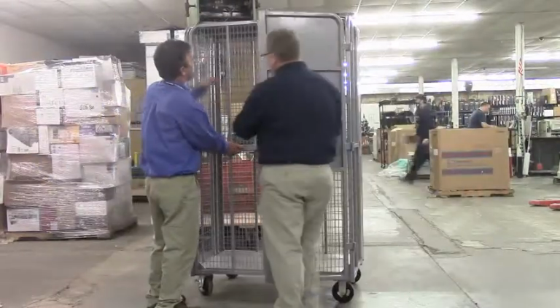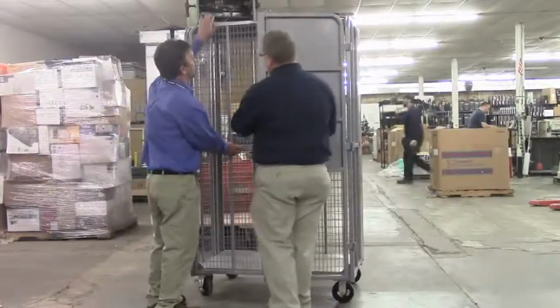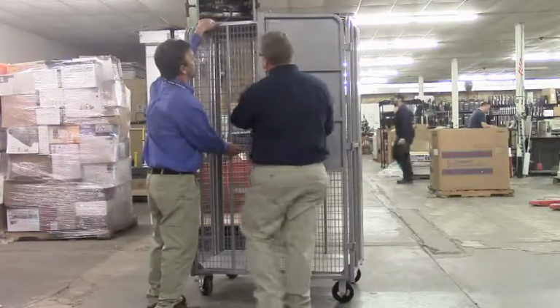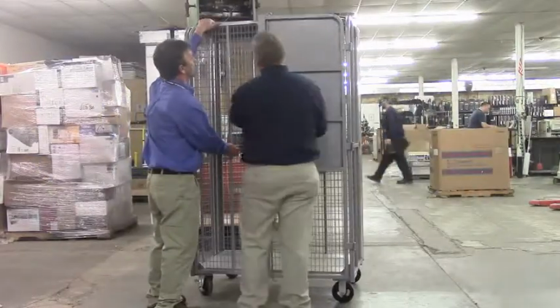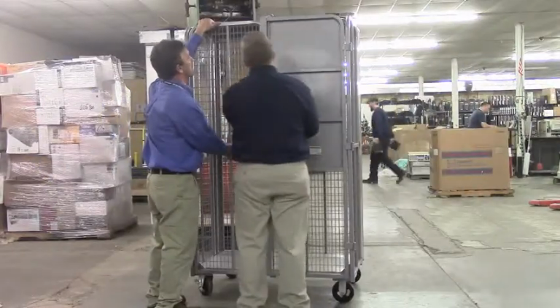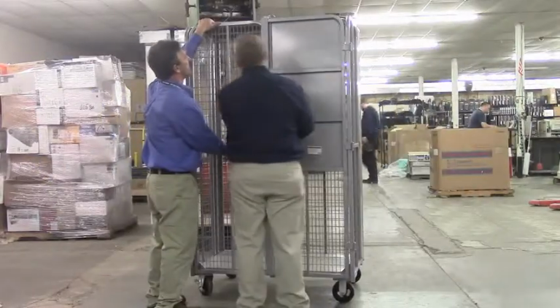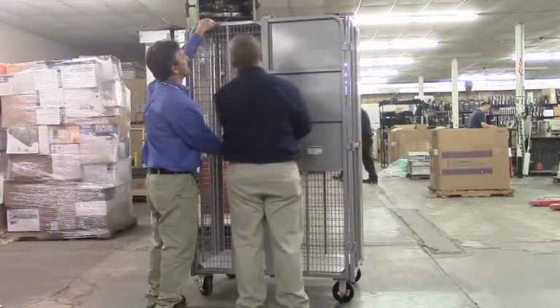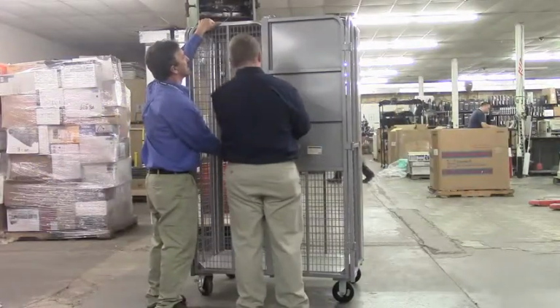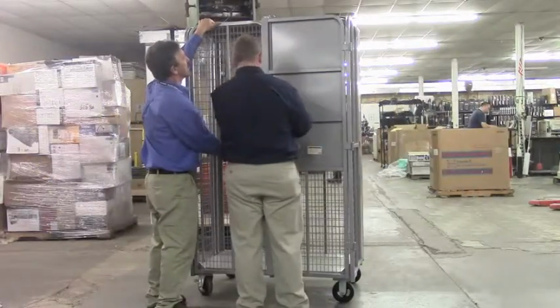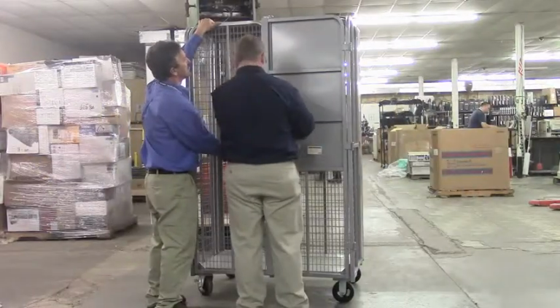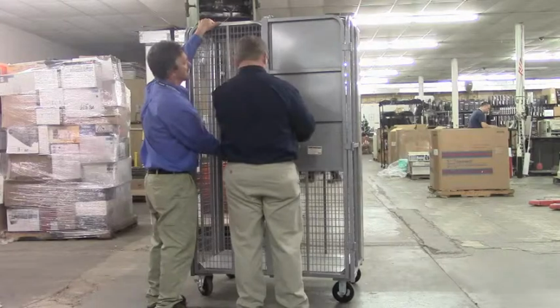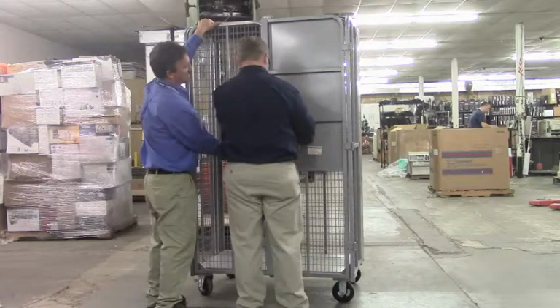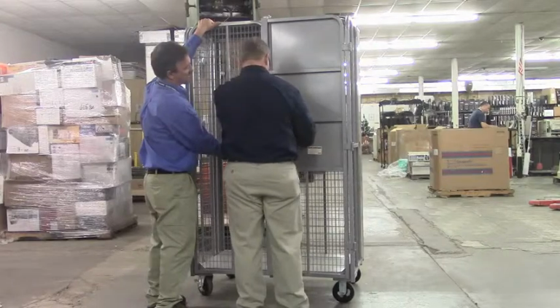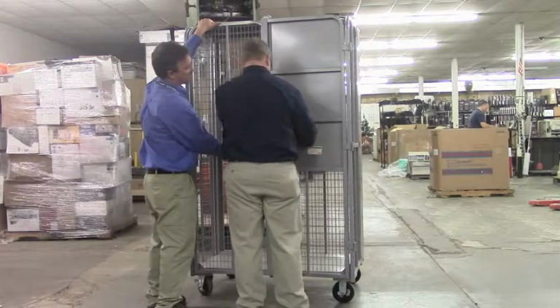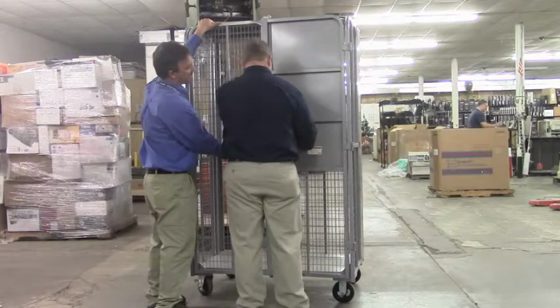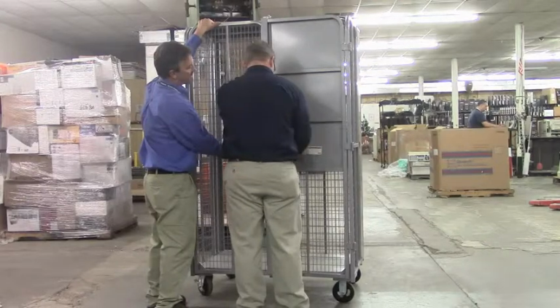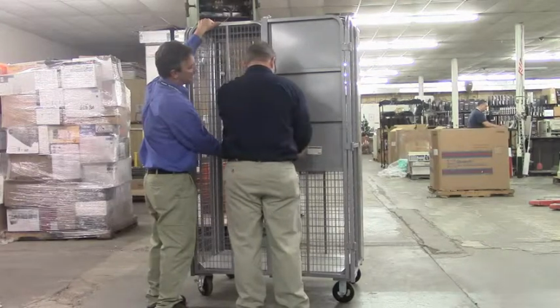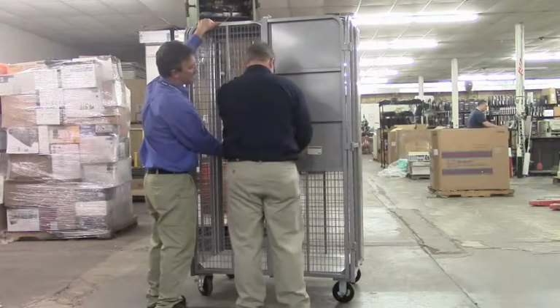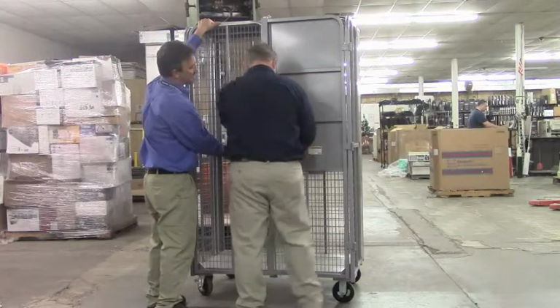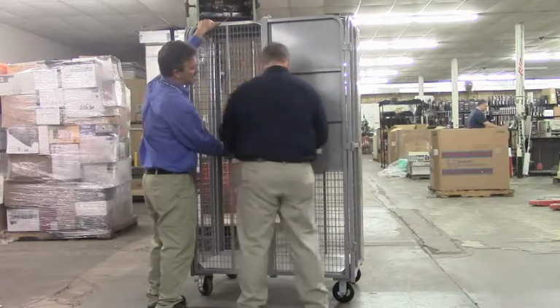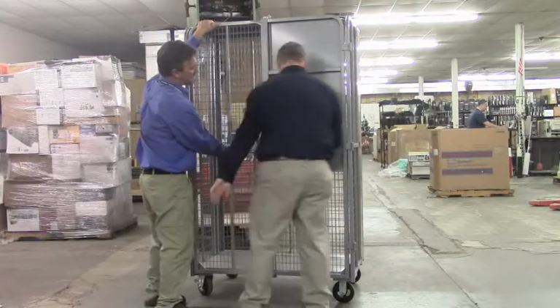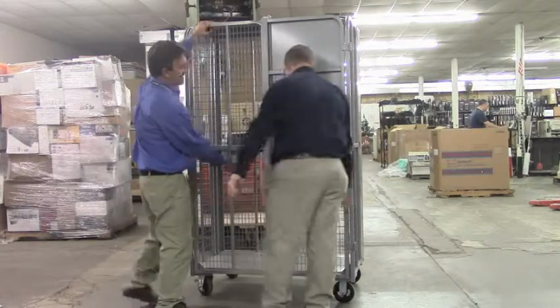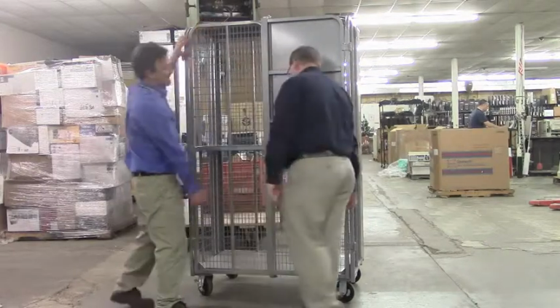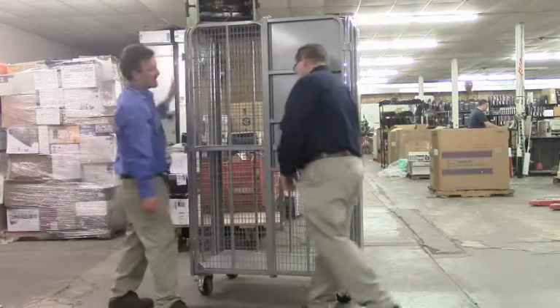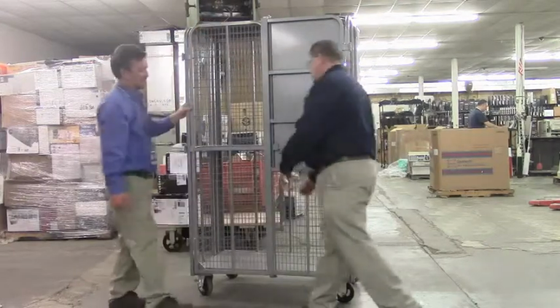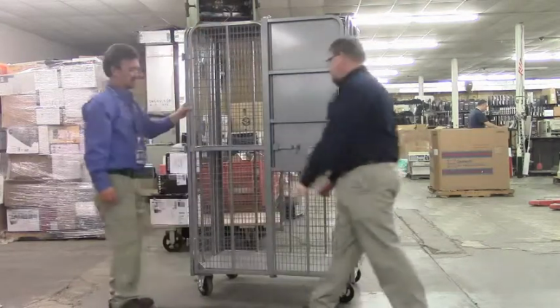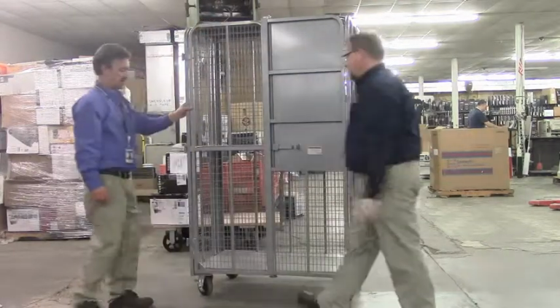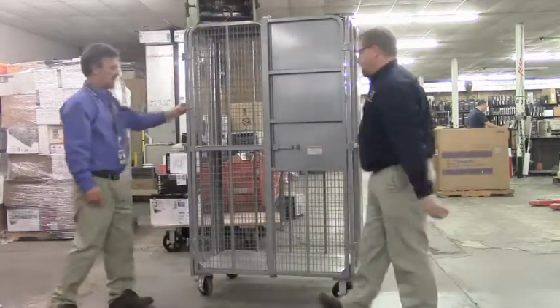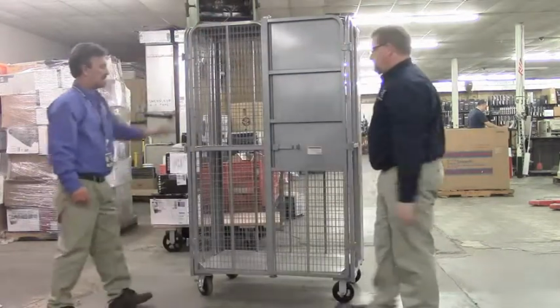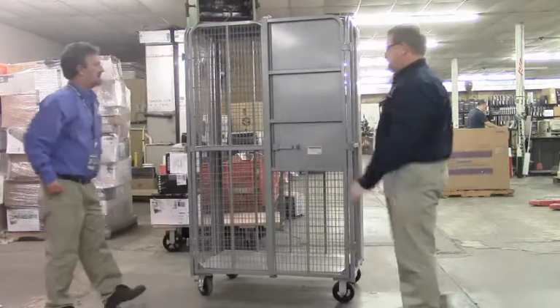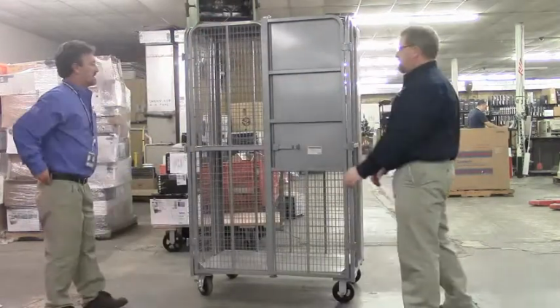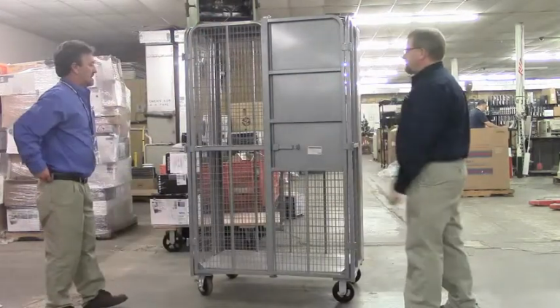A reminder: this operation of putting the cart together will require two individuals.